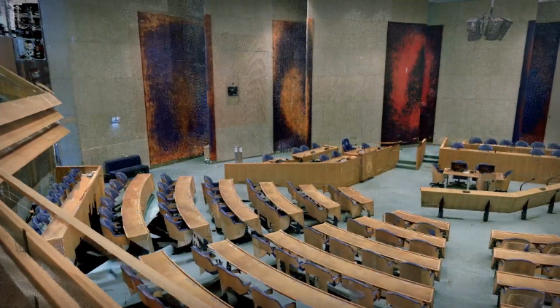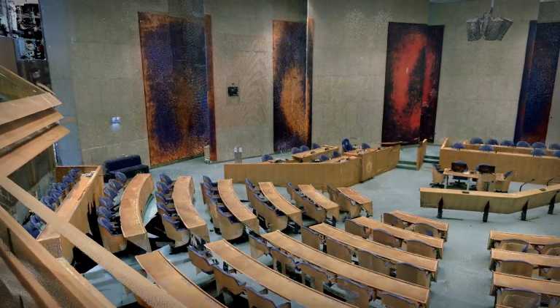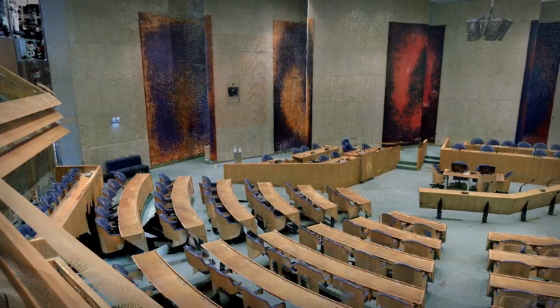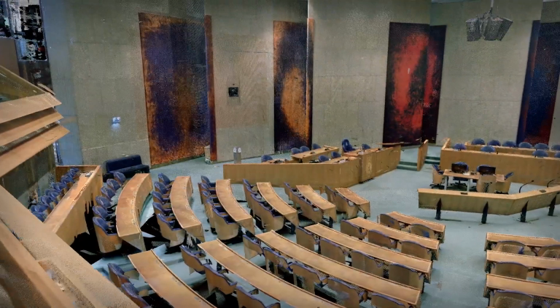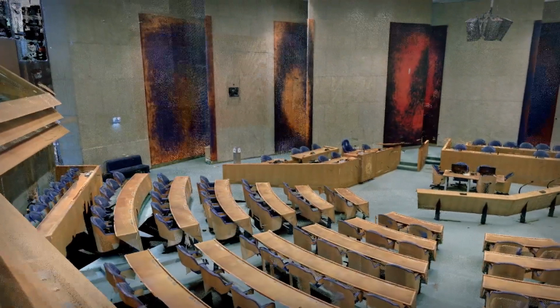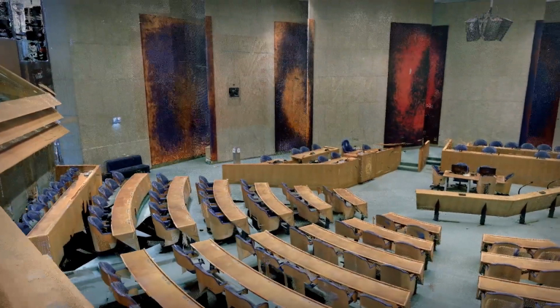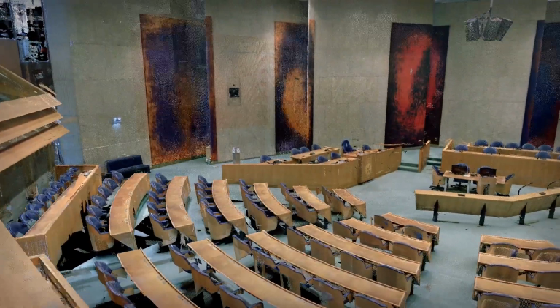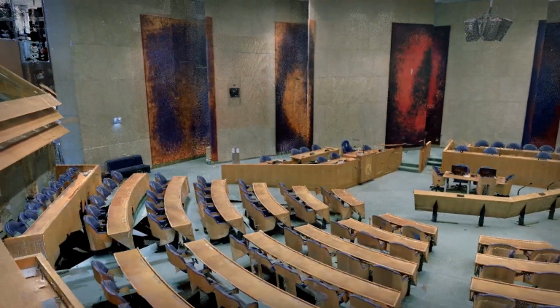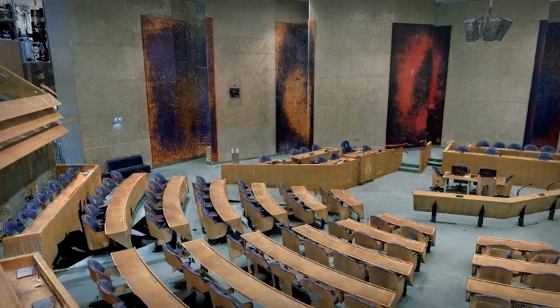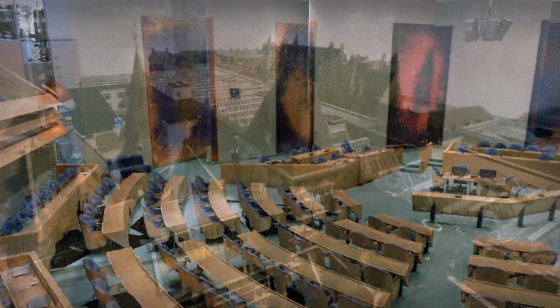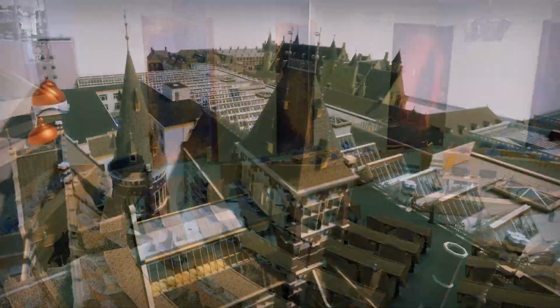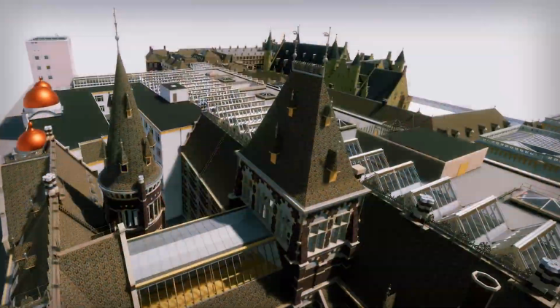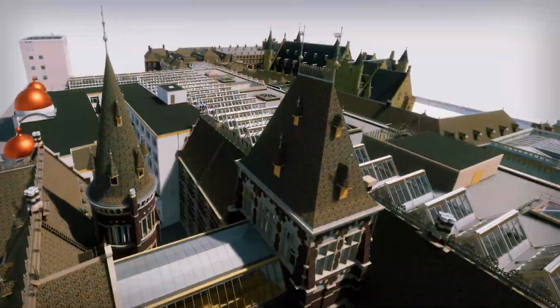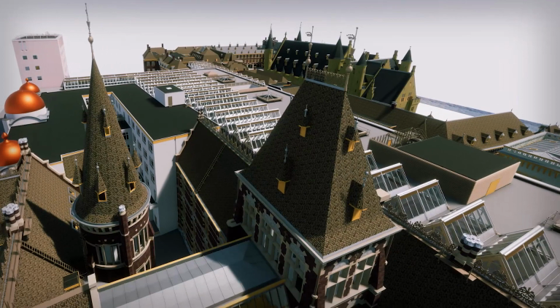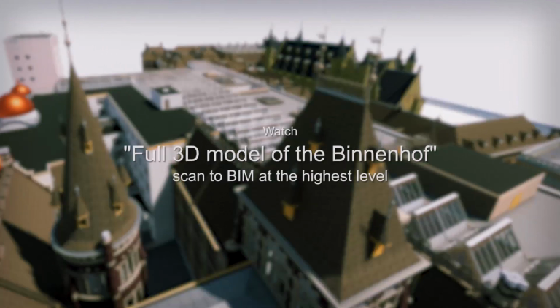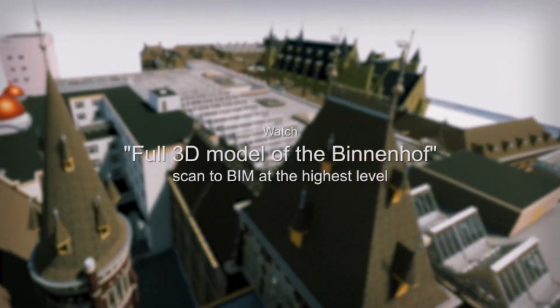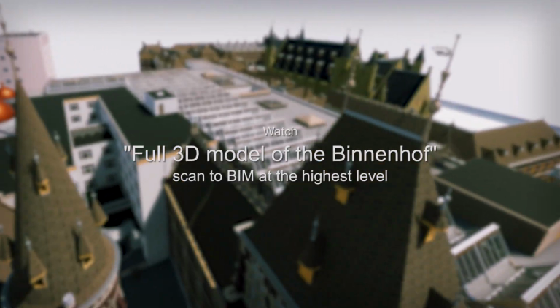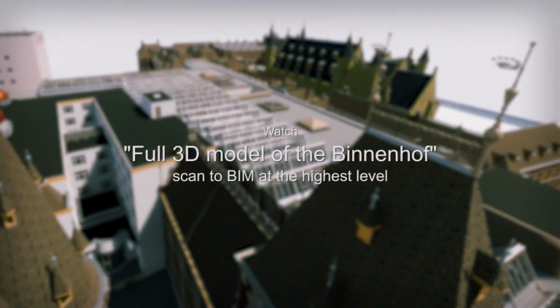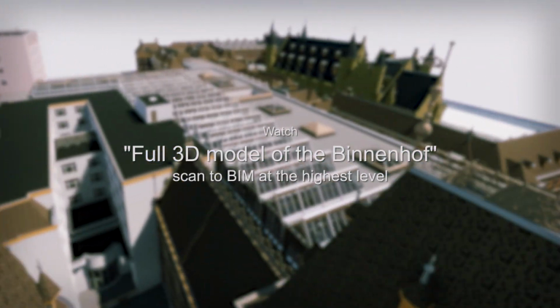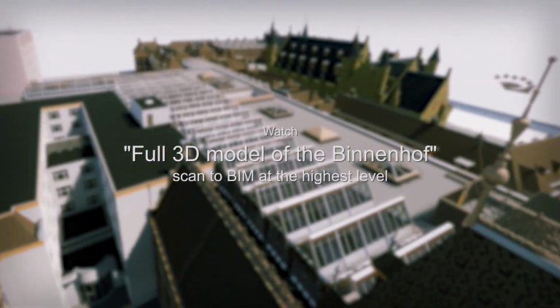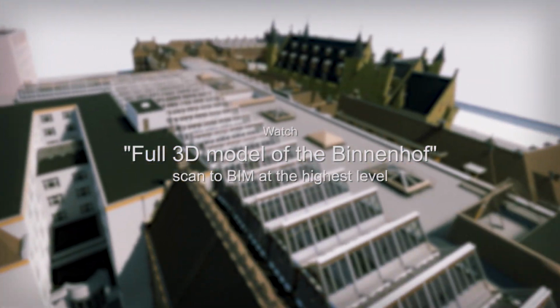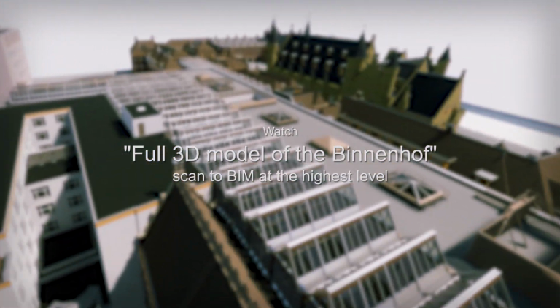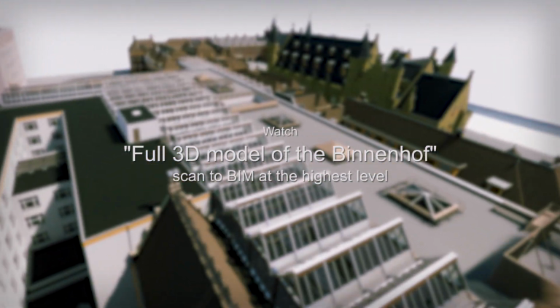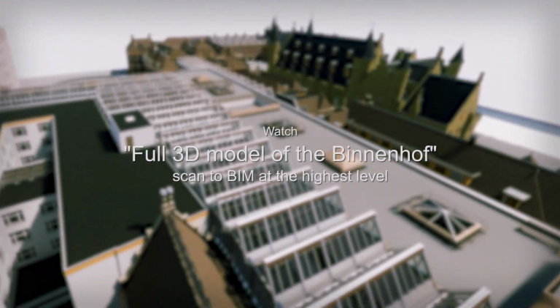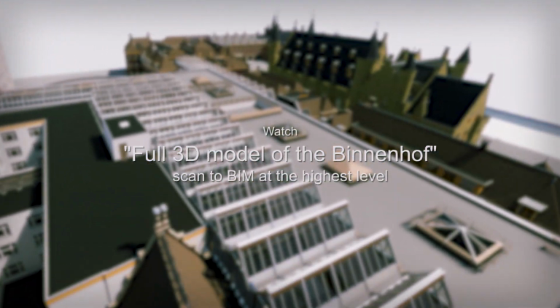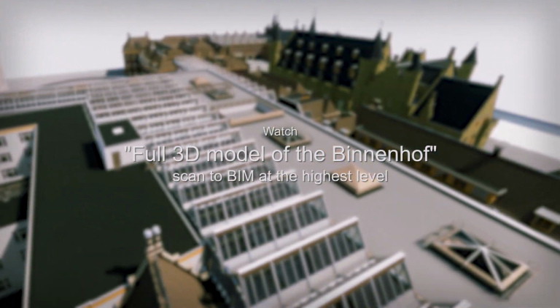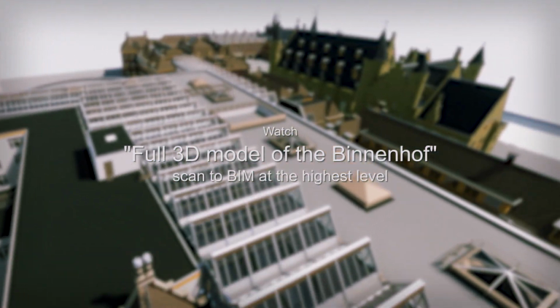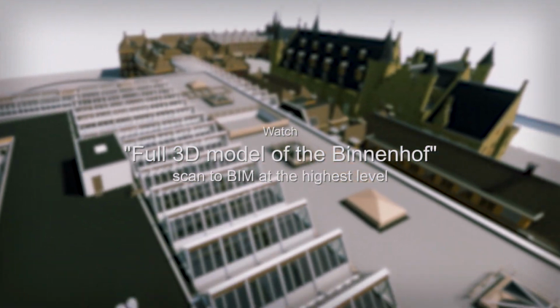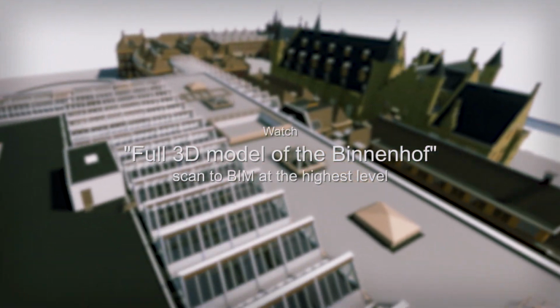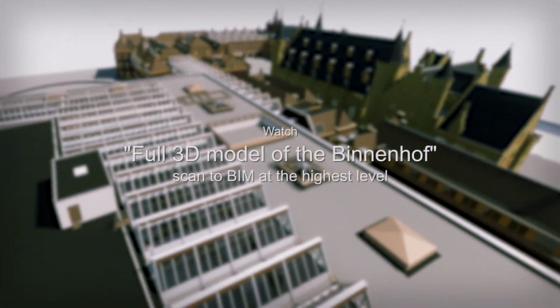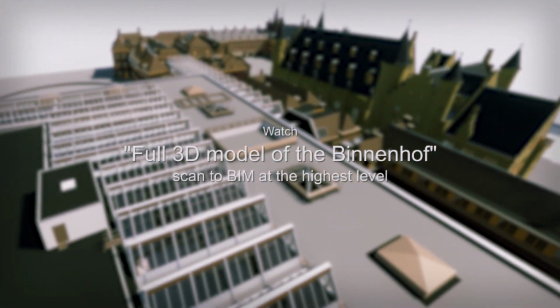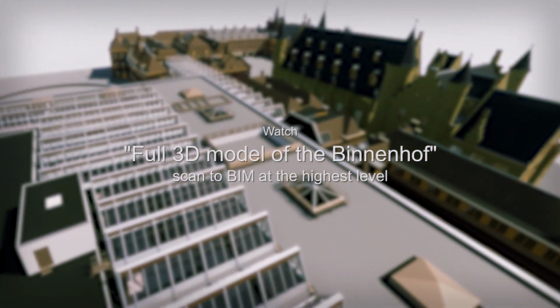How did we achieve that? Watch the documentary — full 3D model of the Binnenhof, scan to BIM at the highest level.